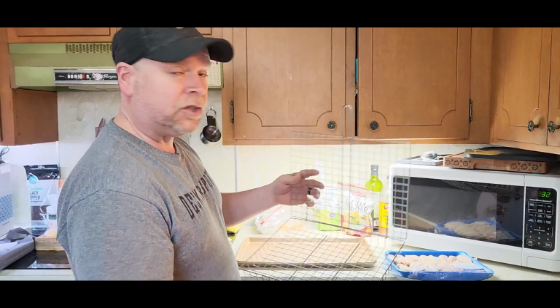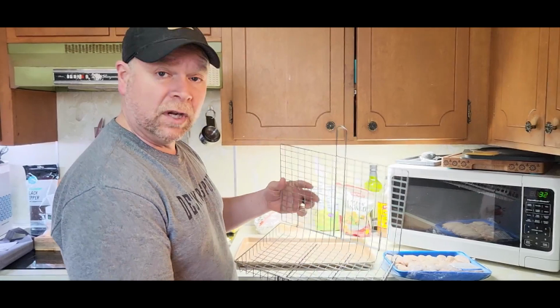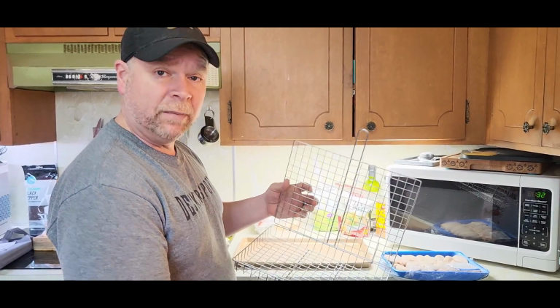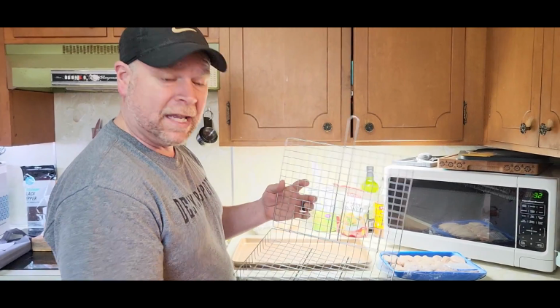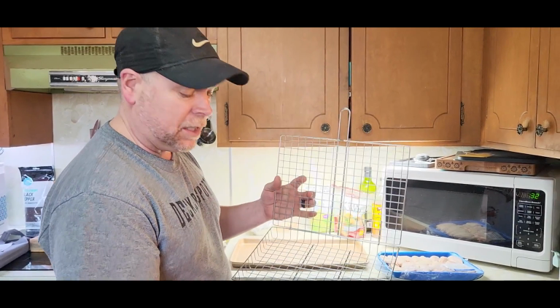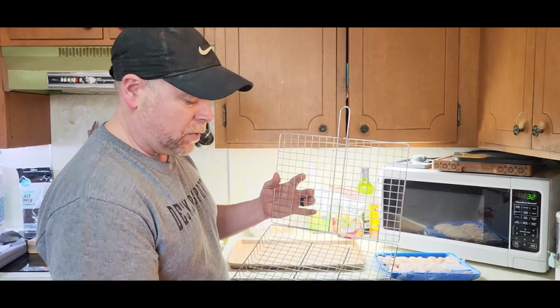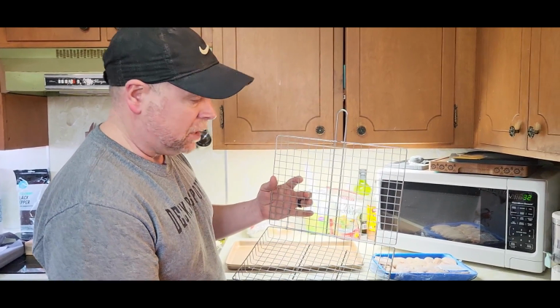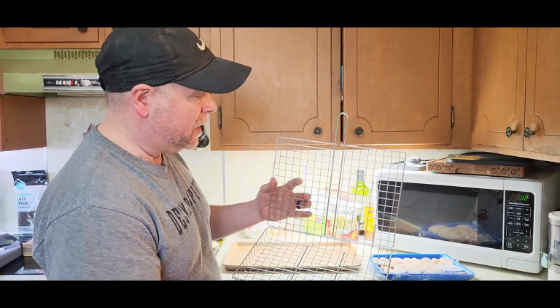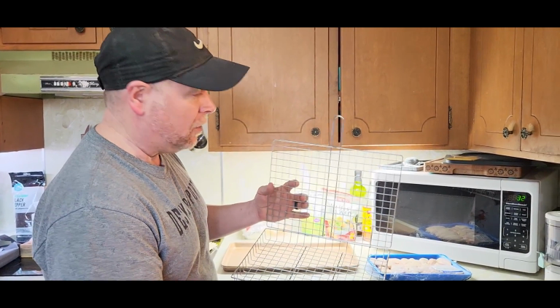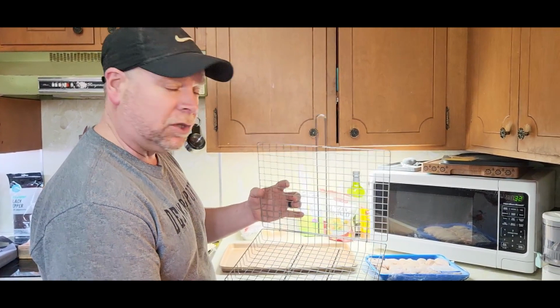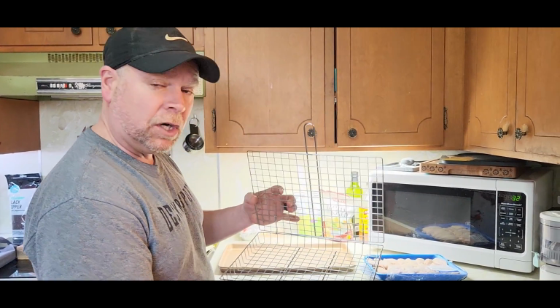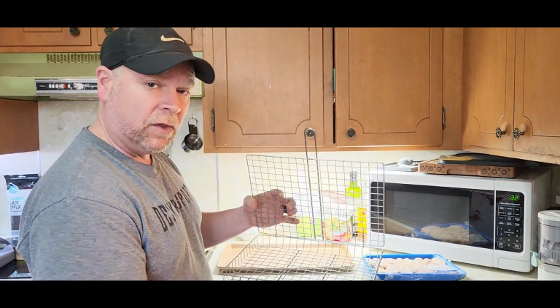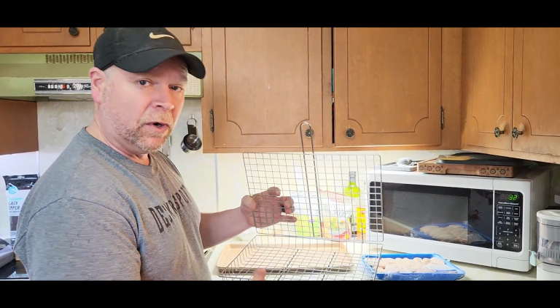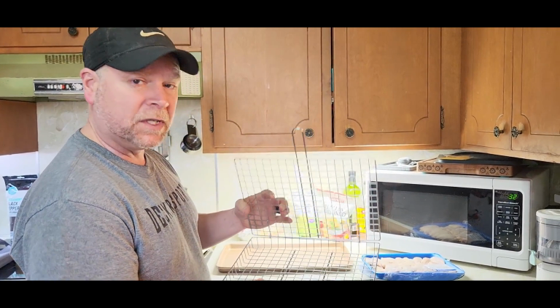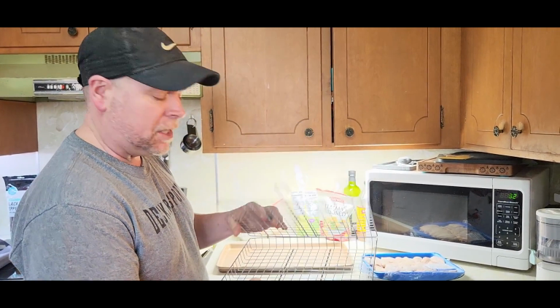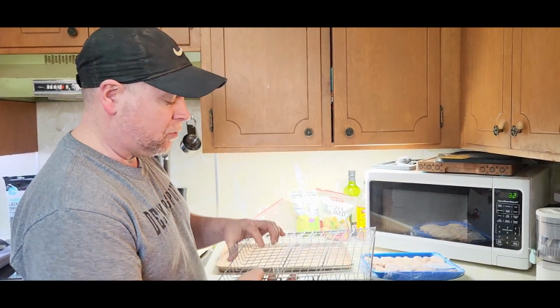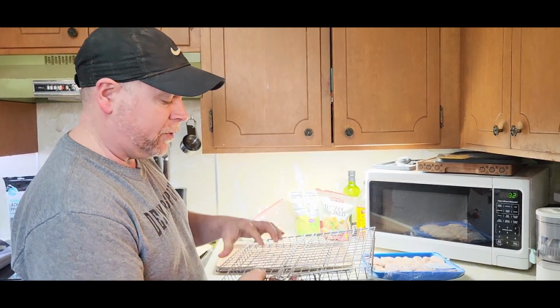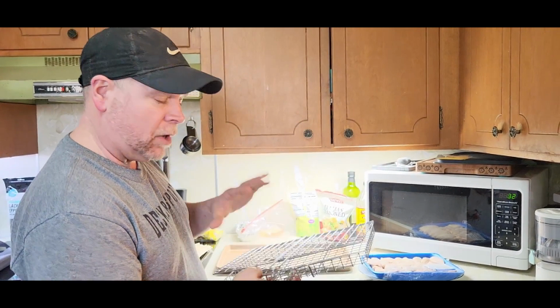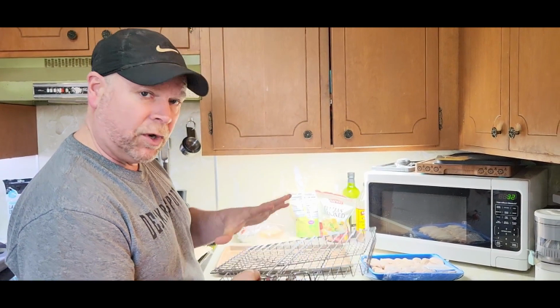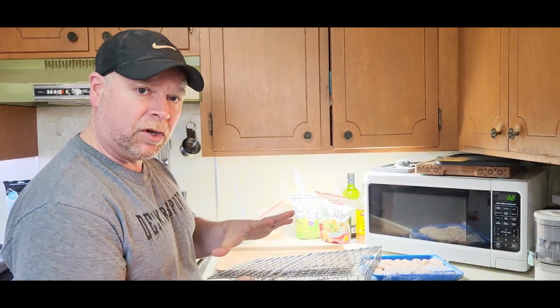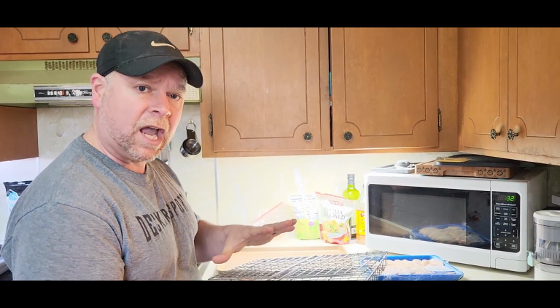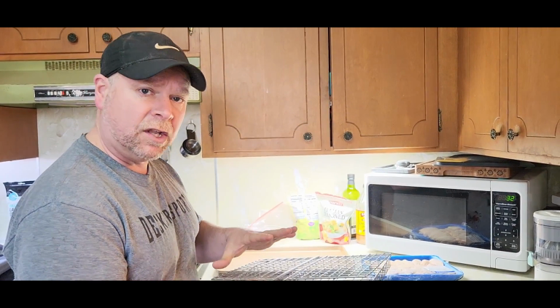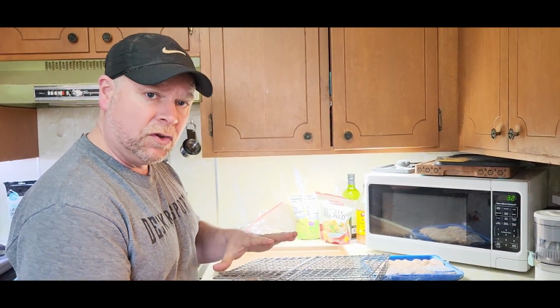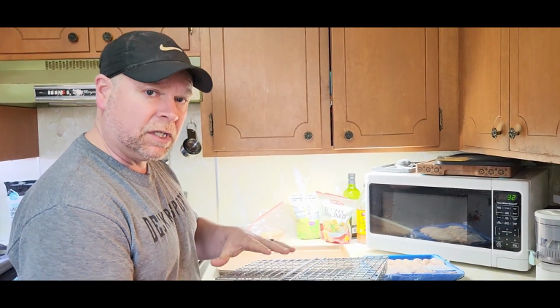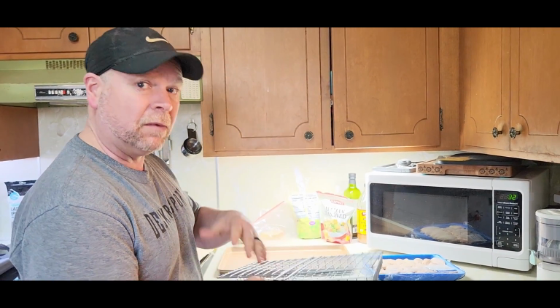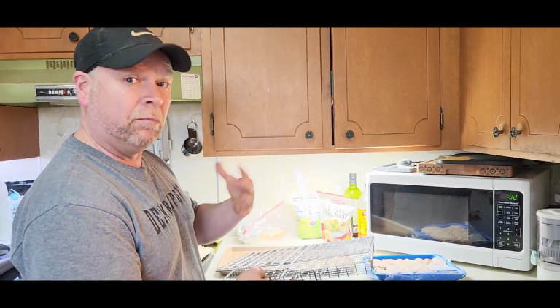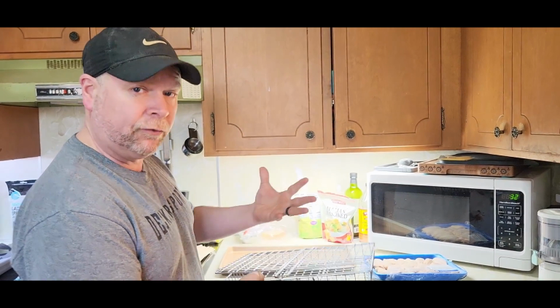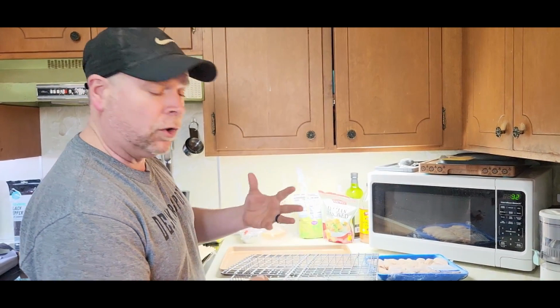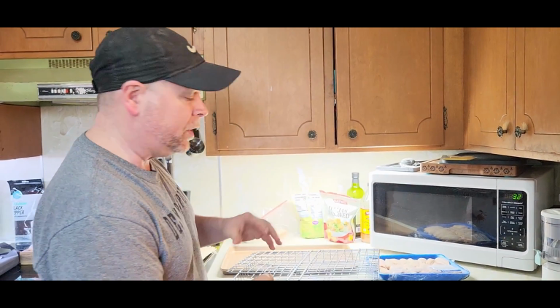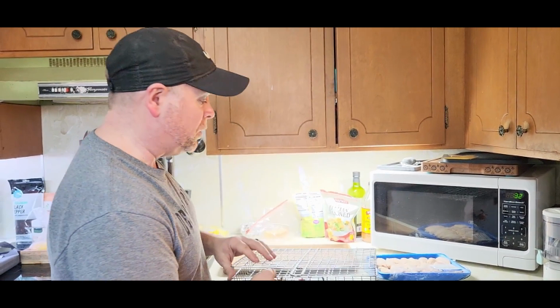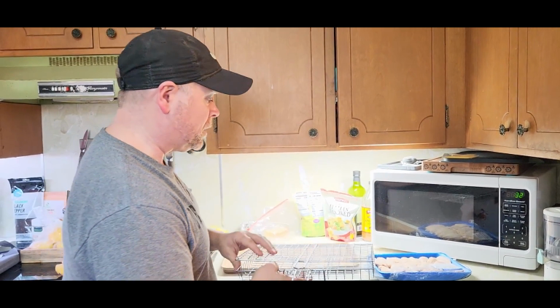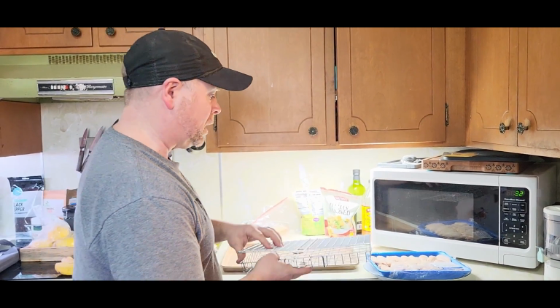This grill and basket was sent to me at no charge for the purpose of this review, and I'm going to show you how to use it before we use it.